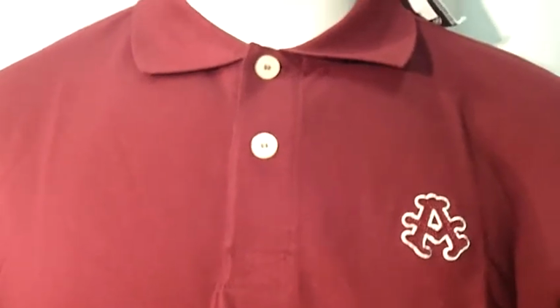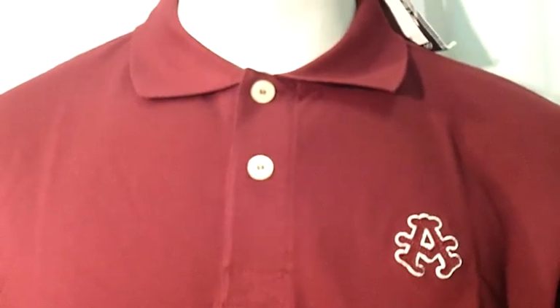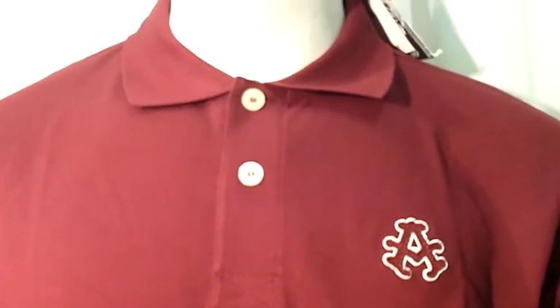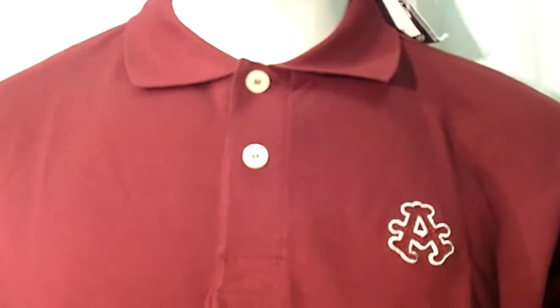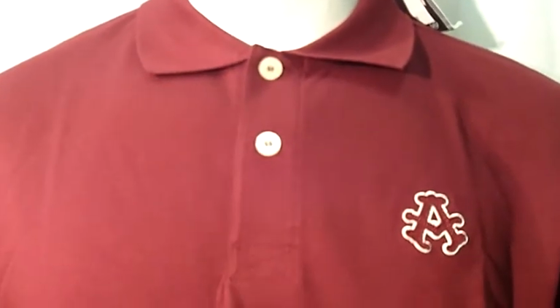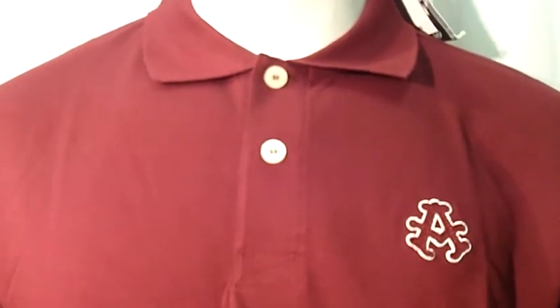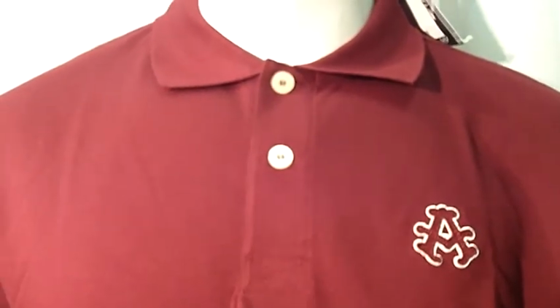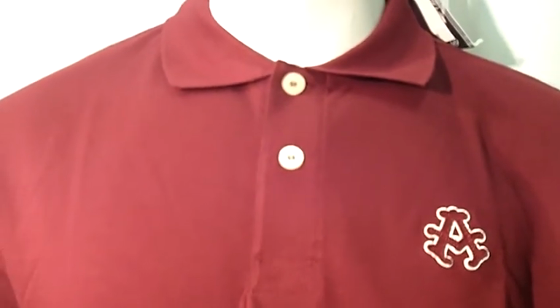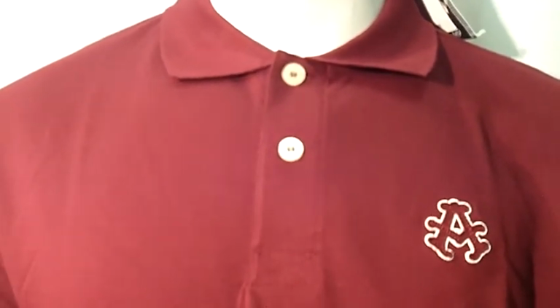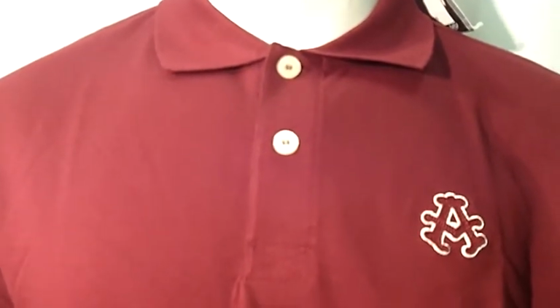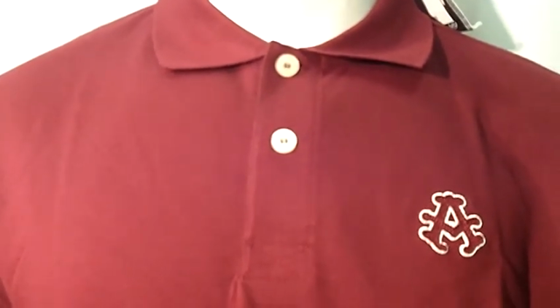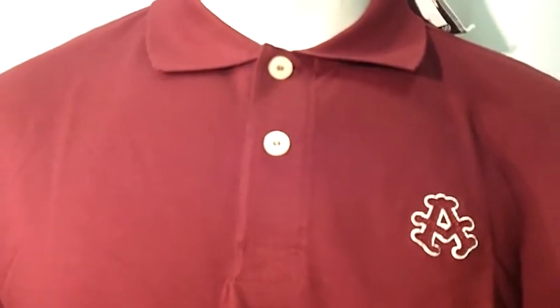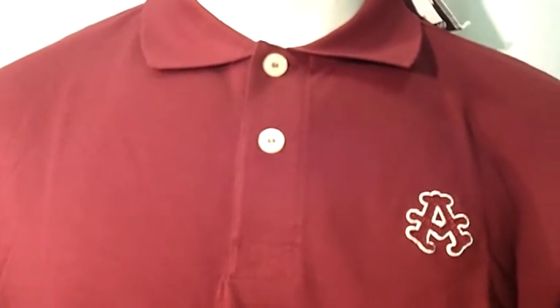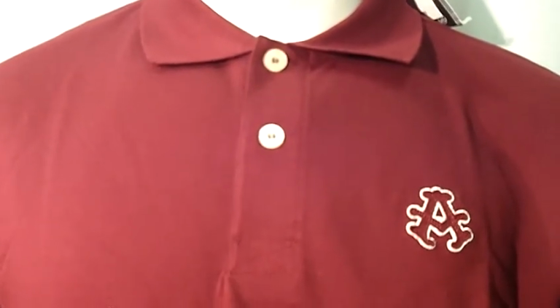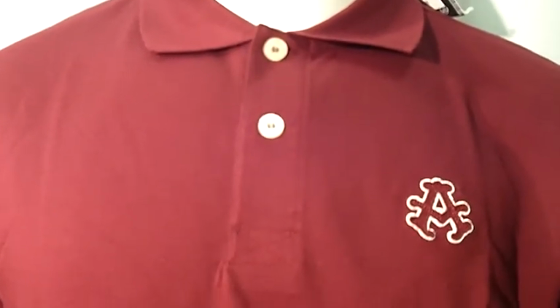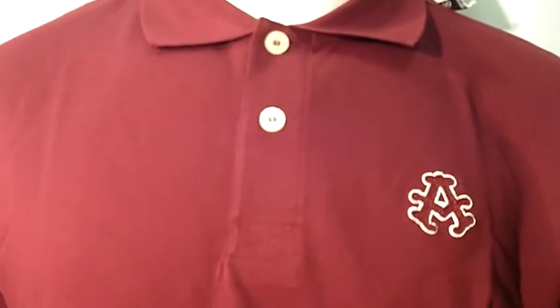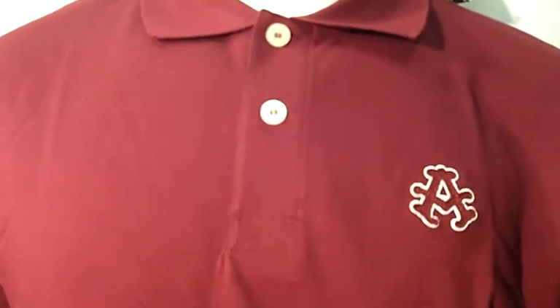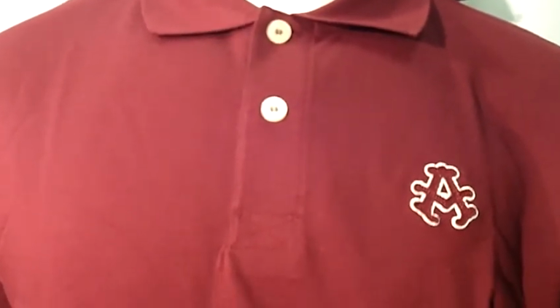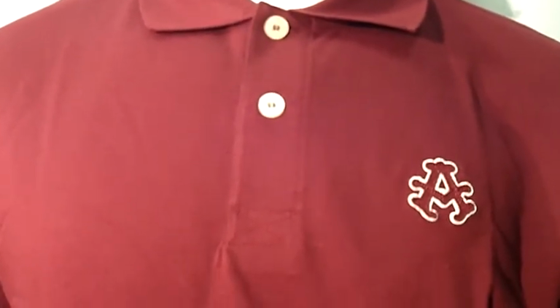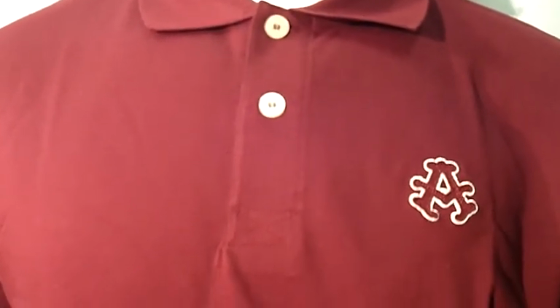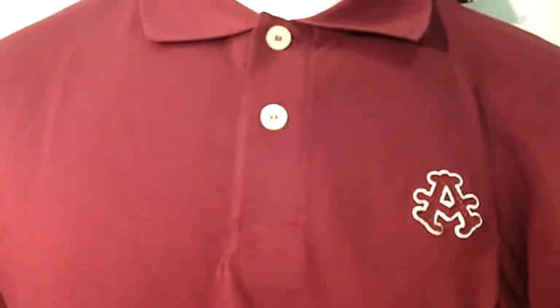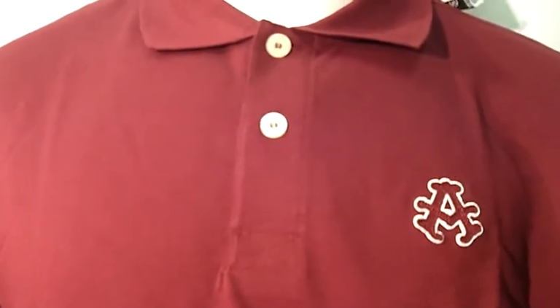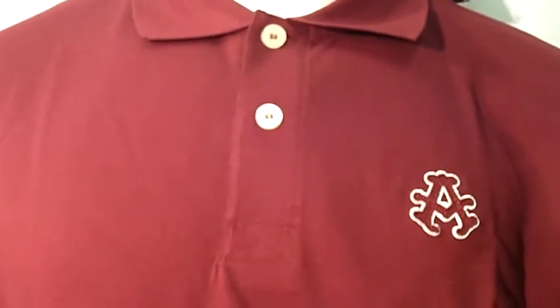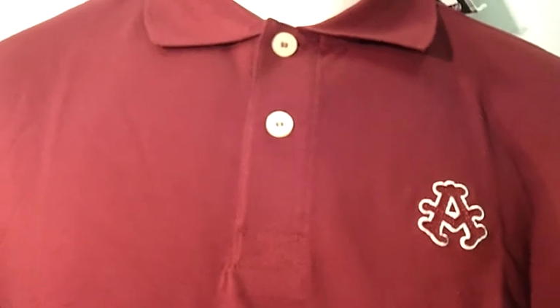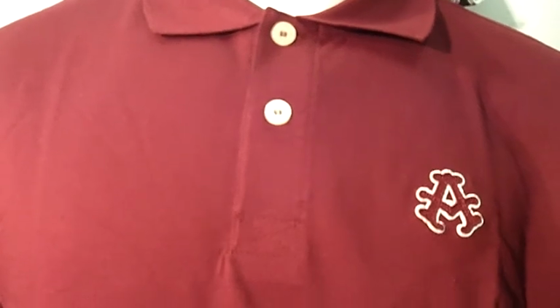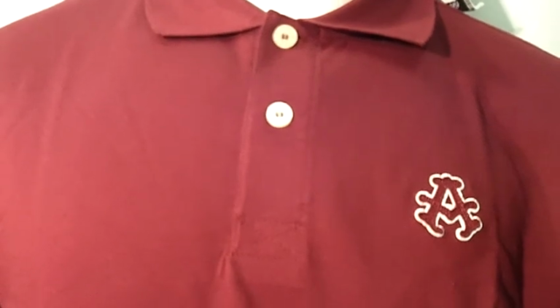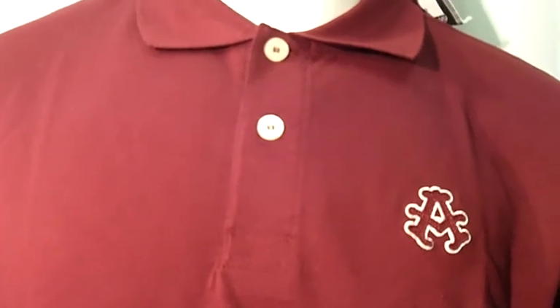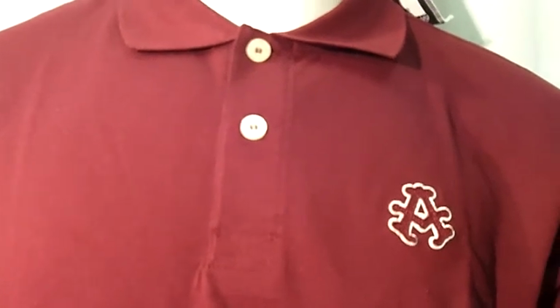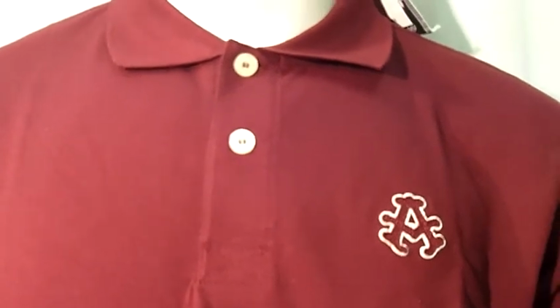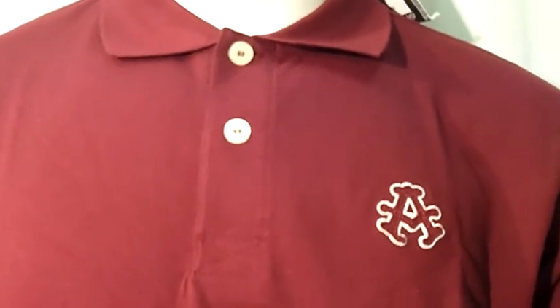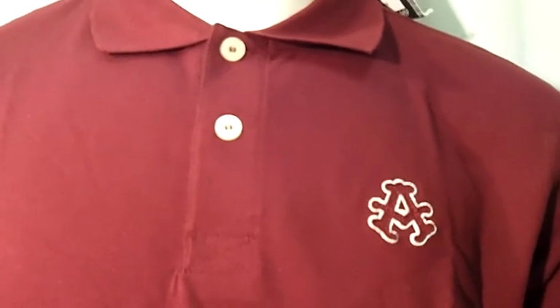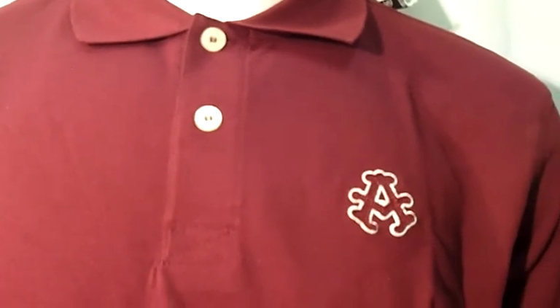Hello and welcome to Selling Clothes. We are now viewing our new men's academic shirt.